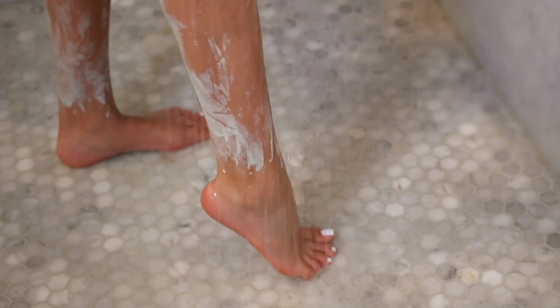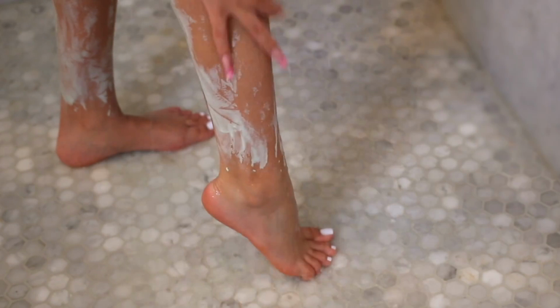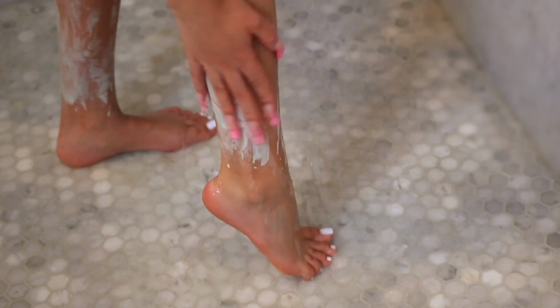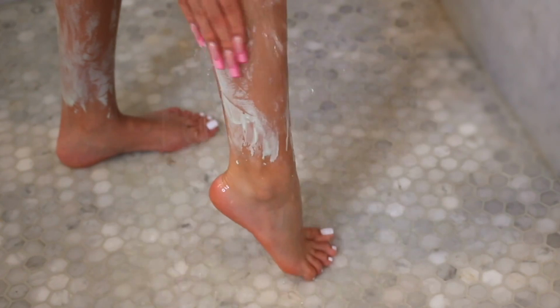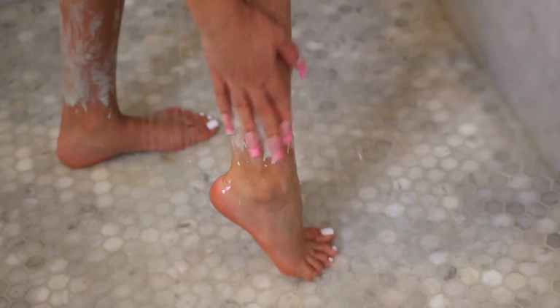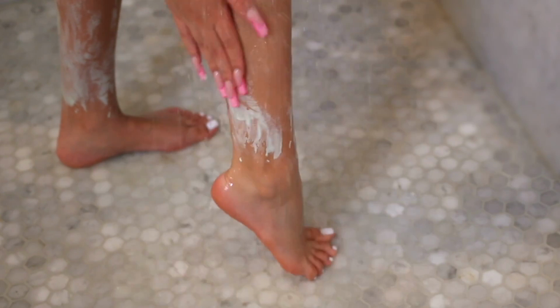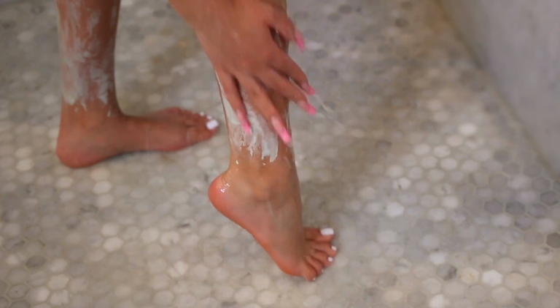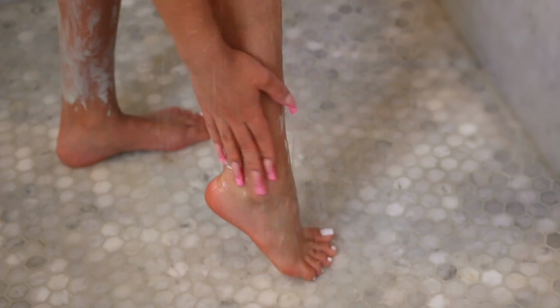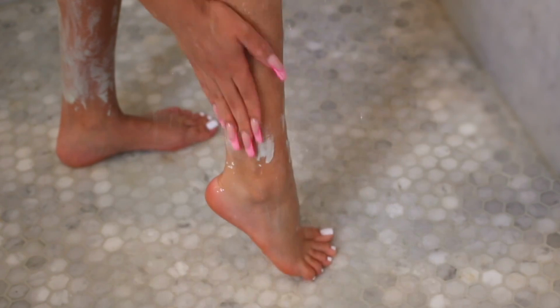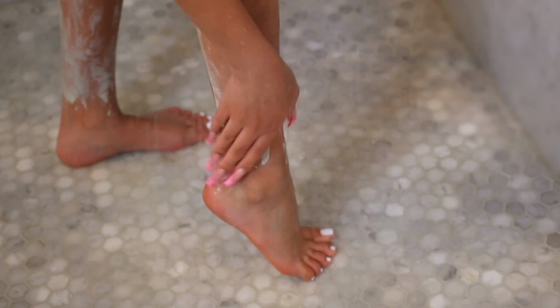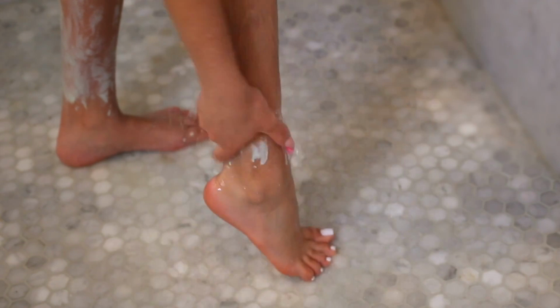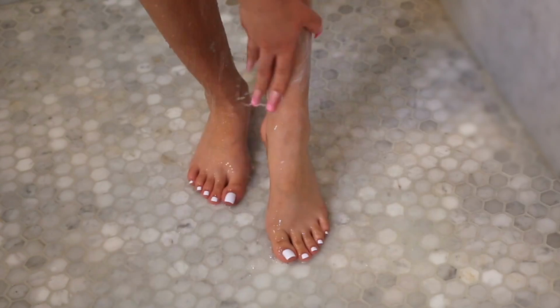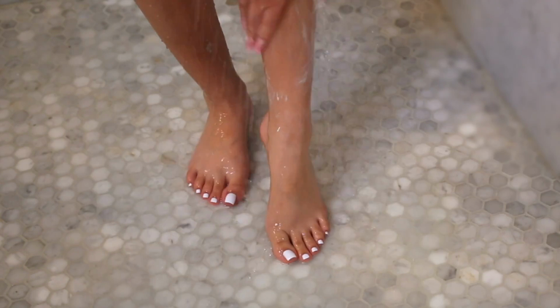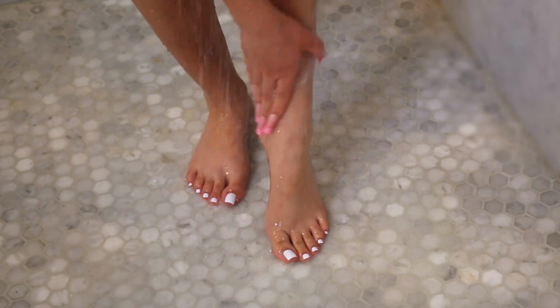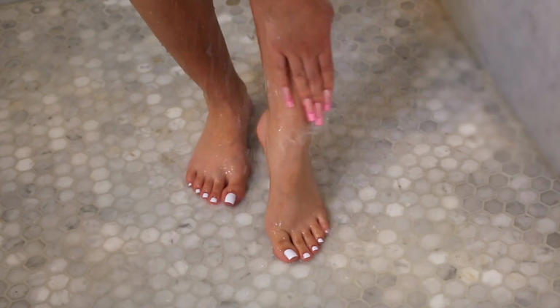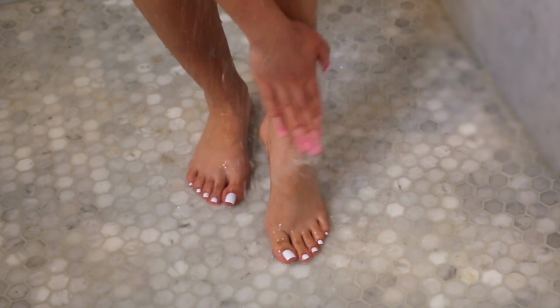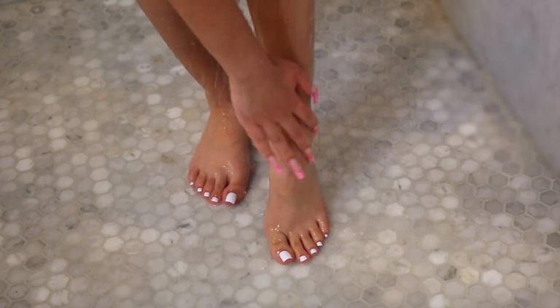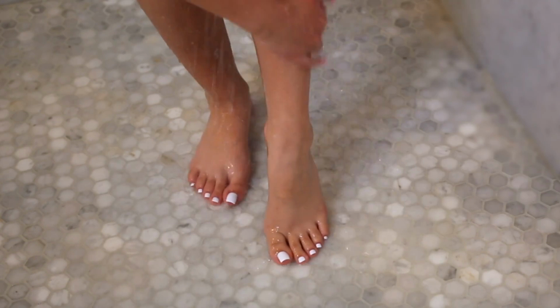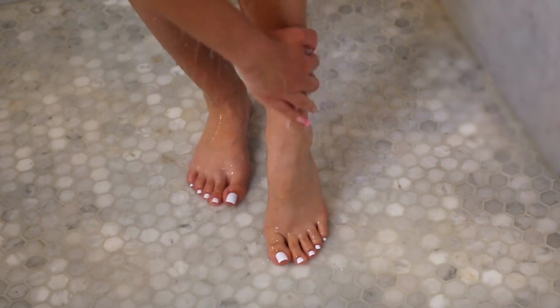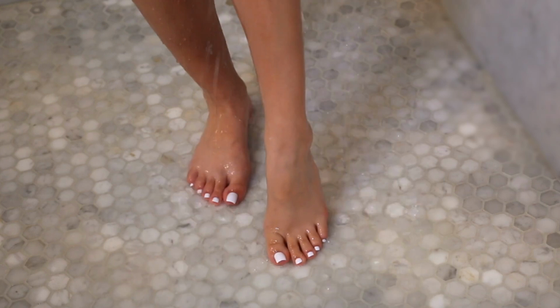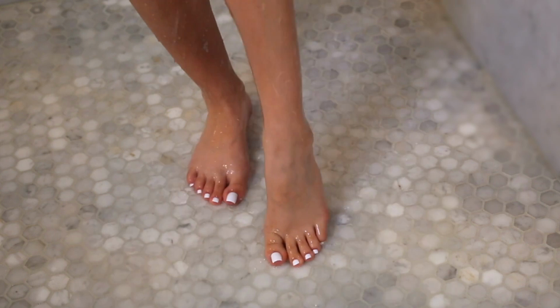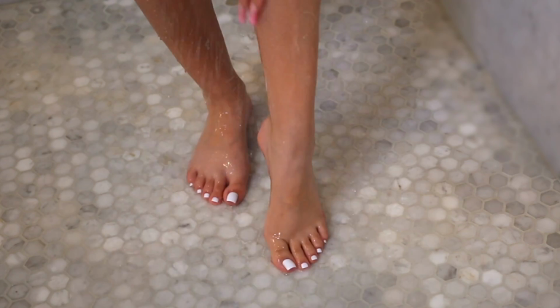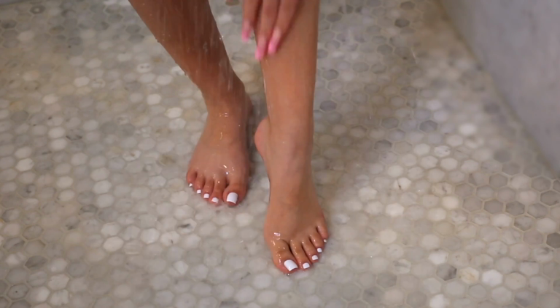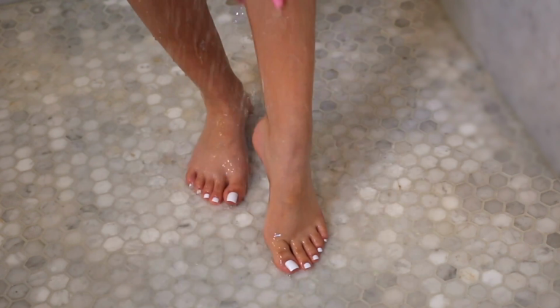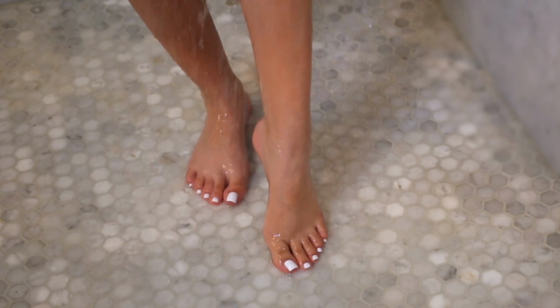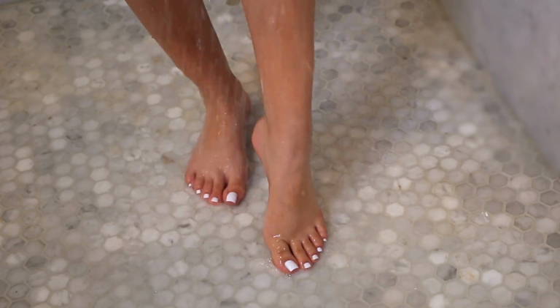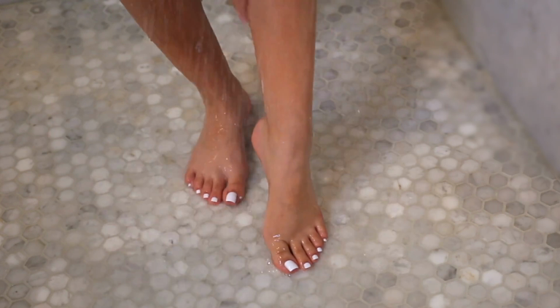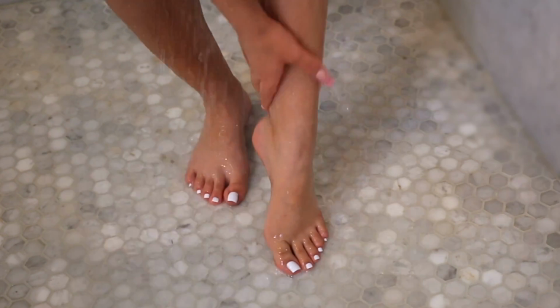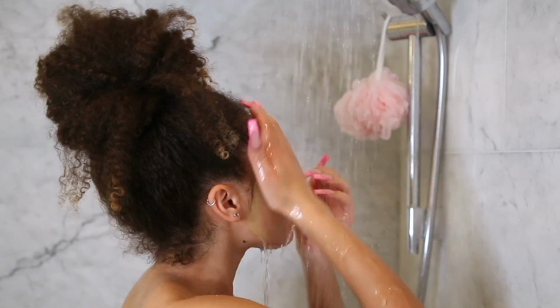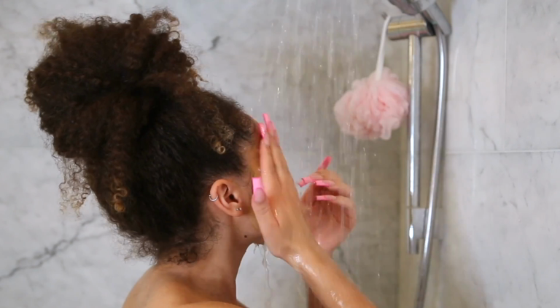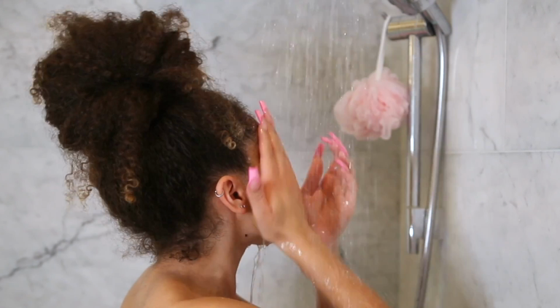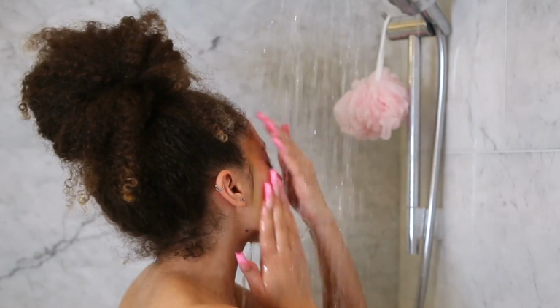I'm leaving this on for about 8 minutes, and once the timer goes off I'm going to hop in the shower, rinsing off all the product from my legs and also rinsing off my face mask.